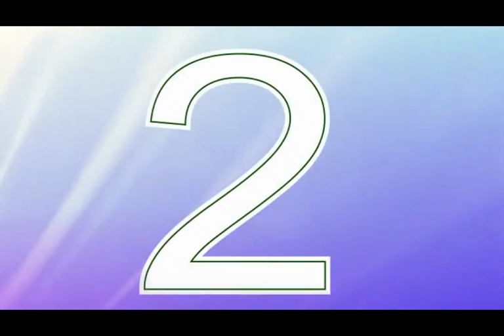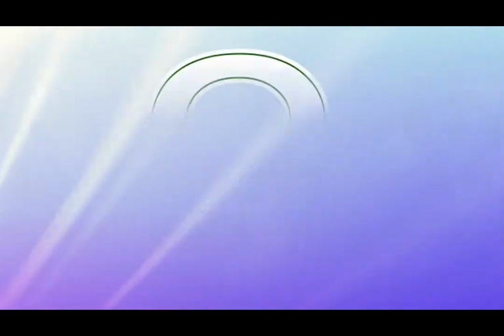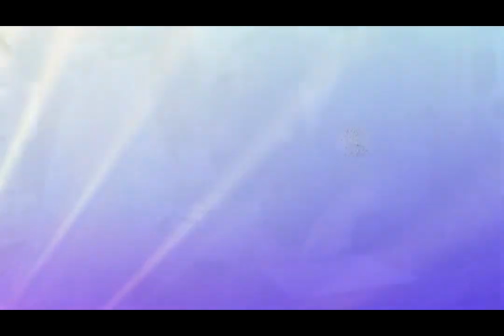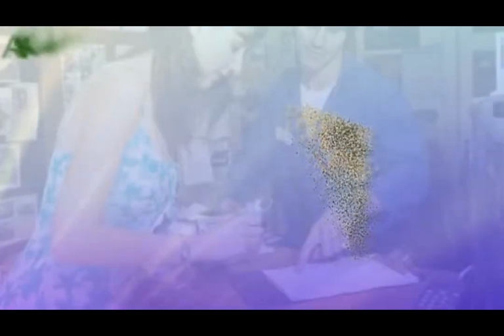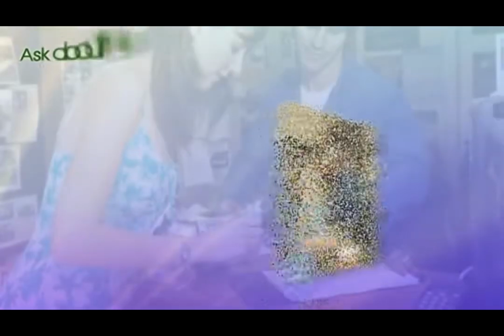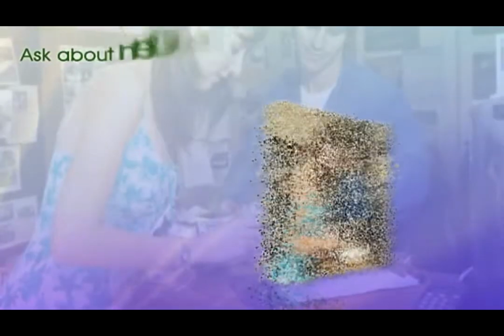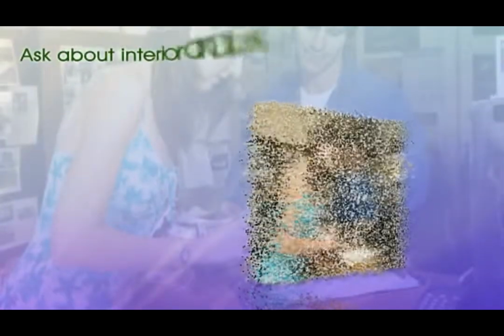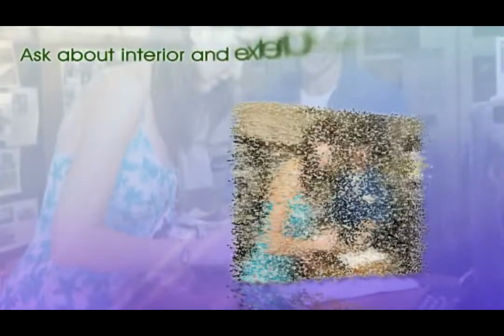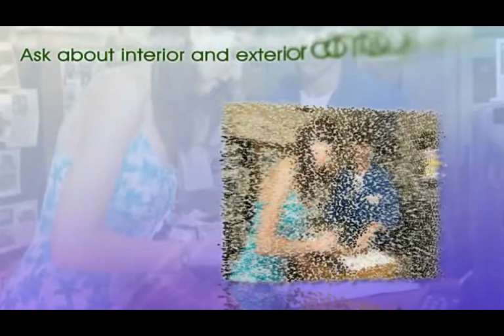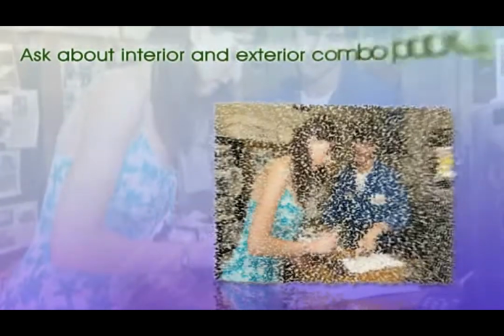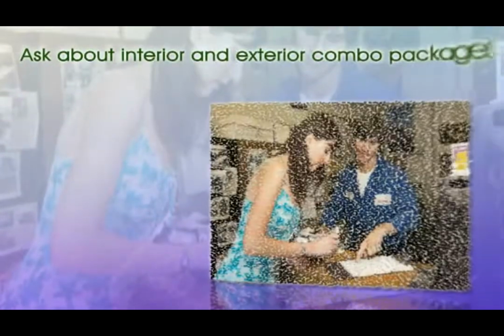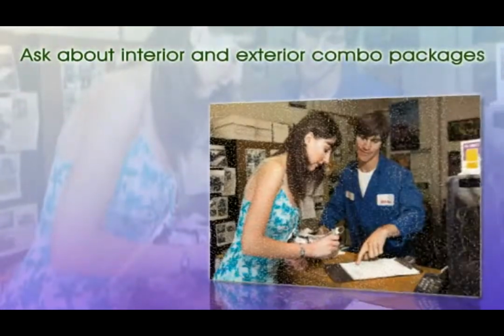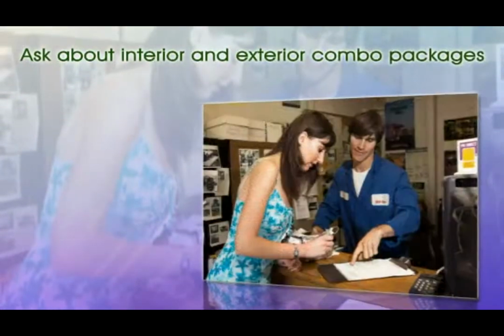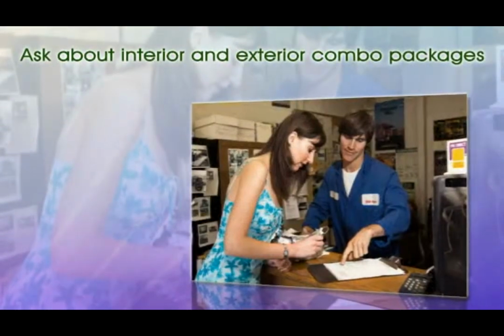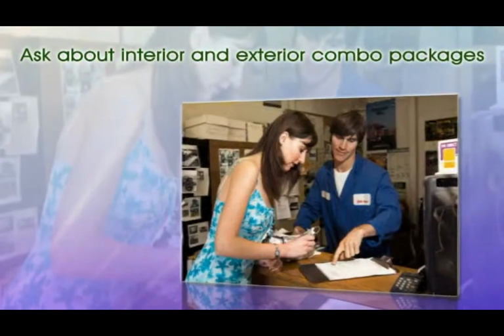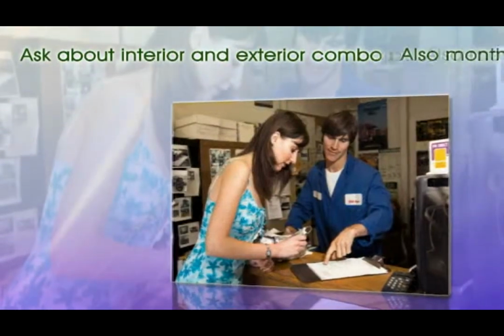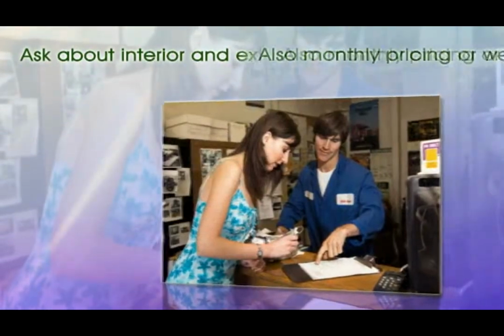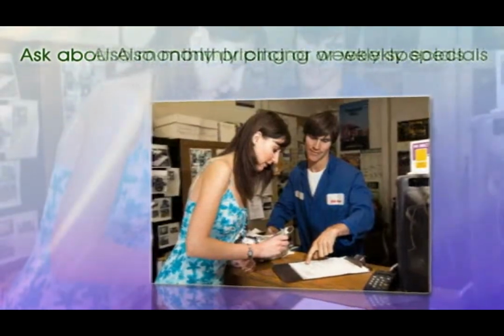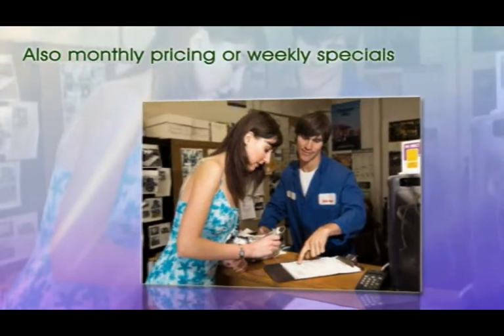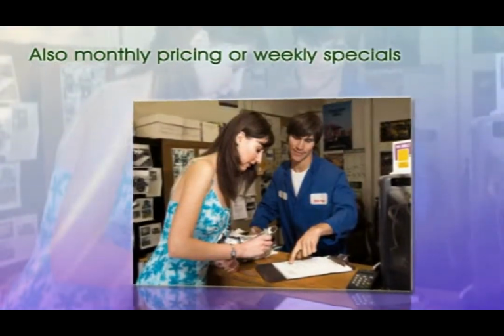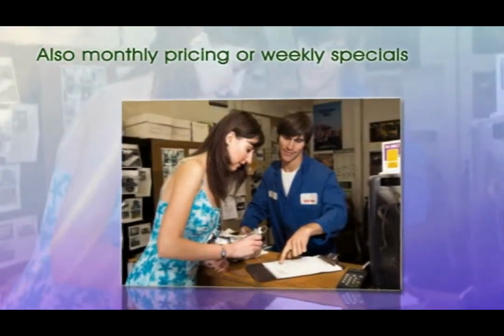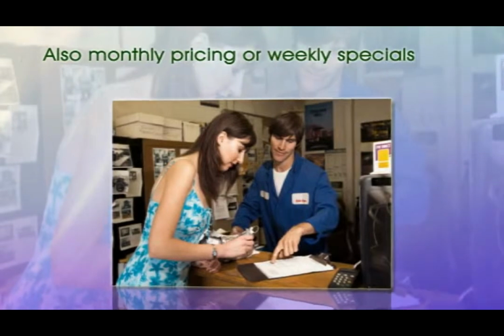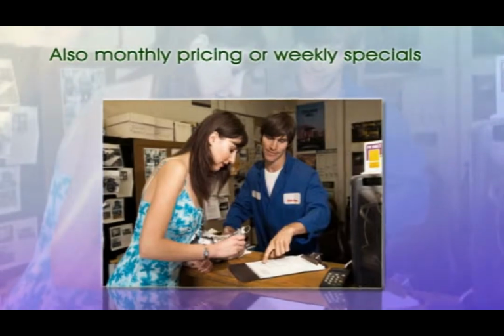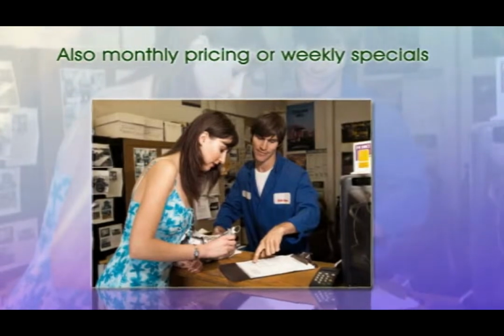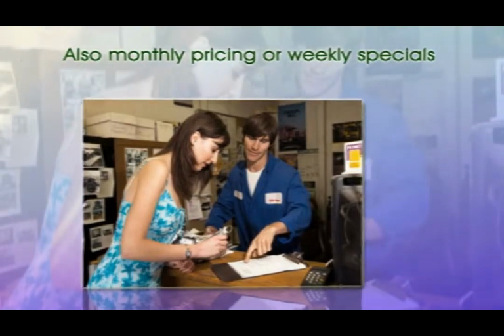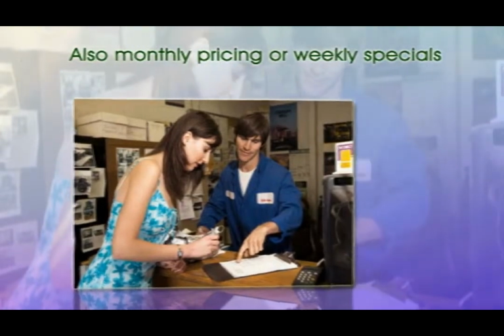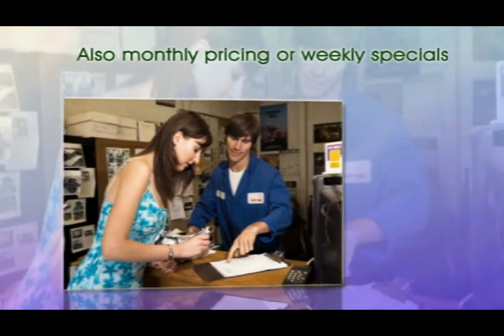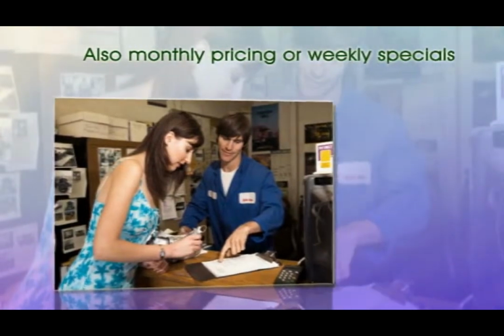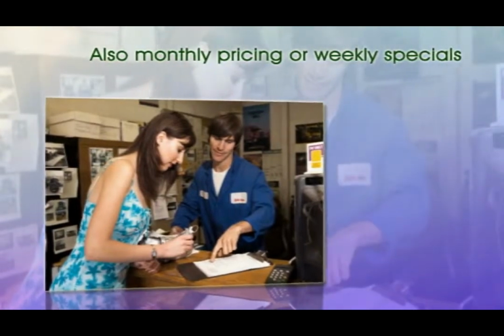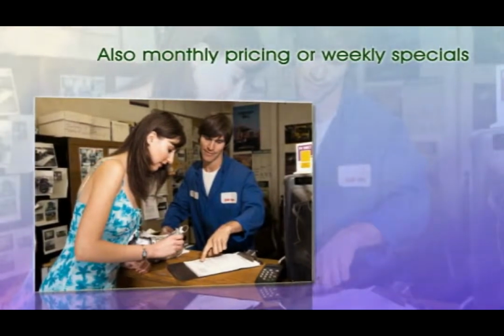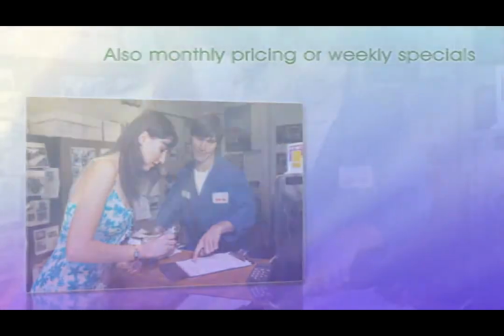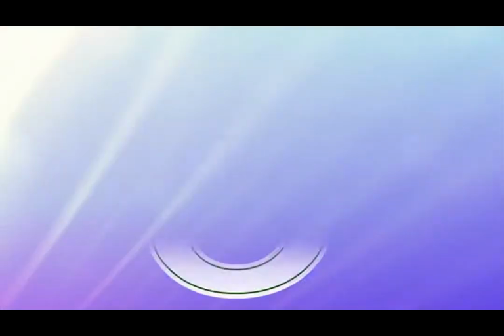Two: to save money, ask about interior and exterior combo packages. Also ask about monthly pricing or weekly specials.